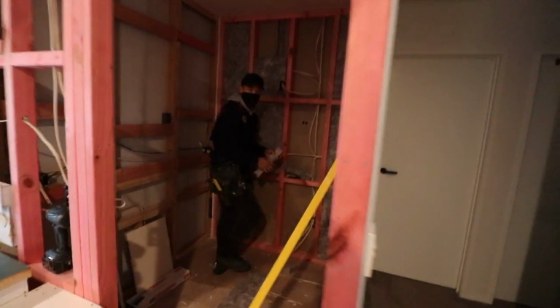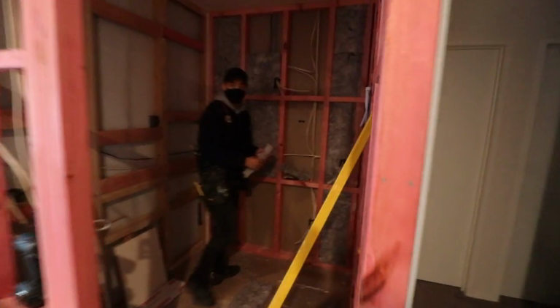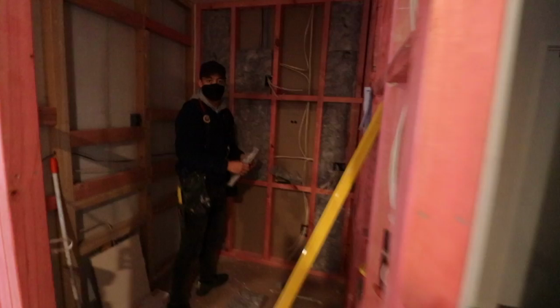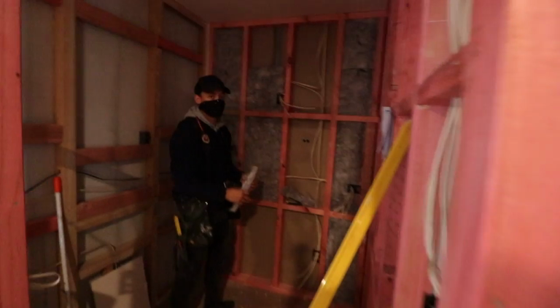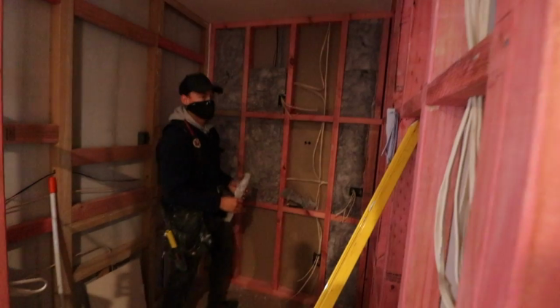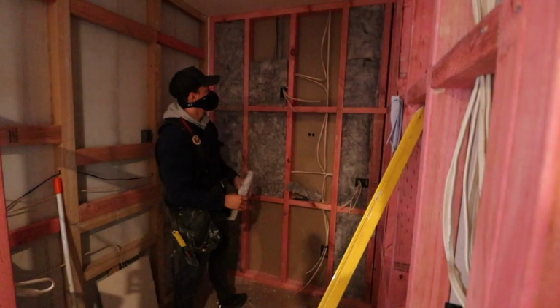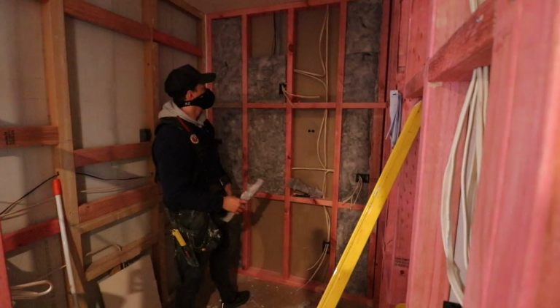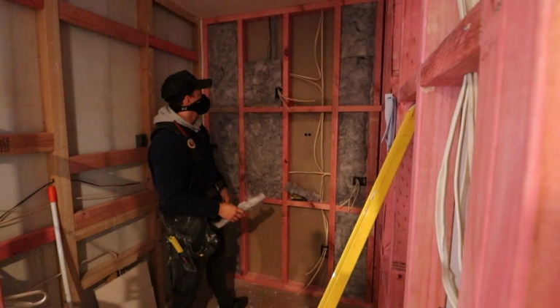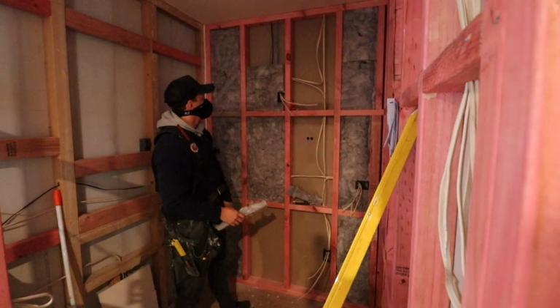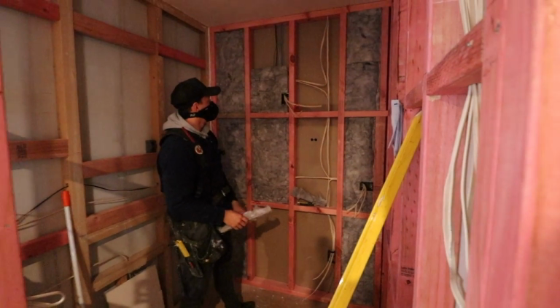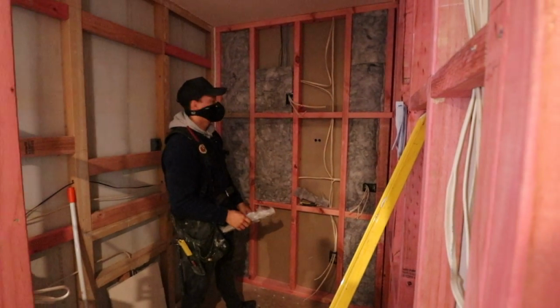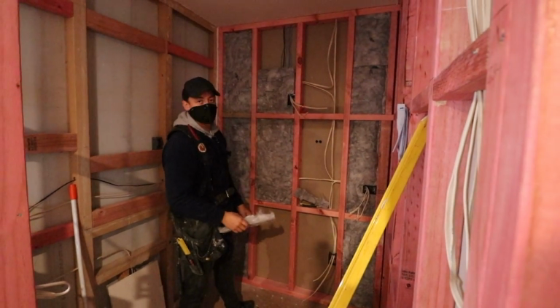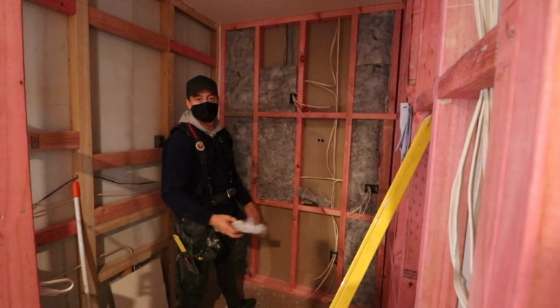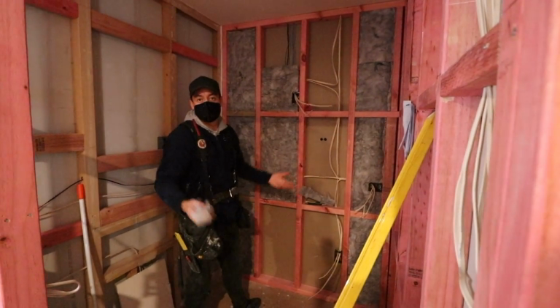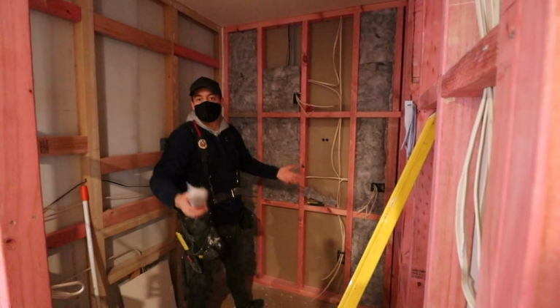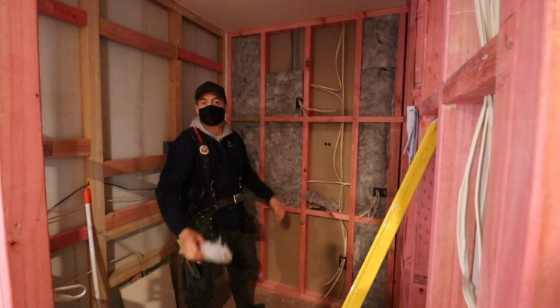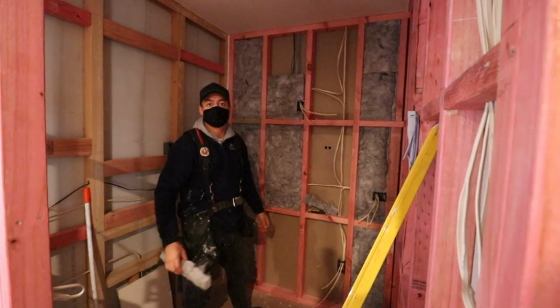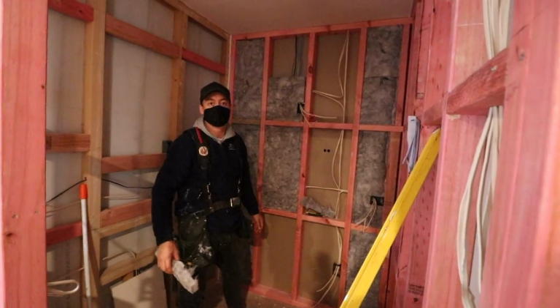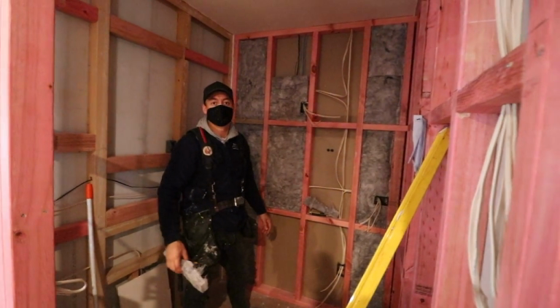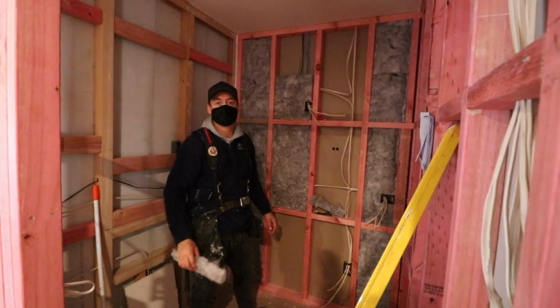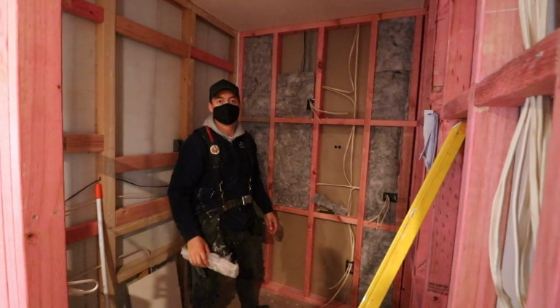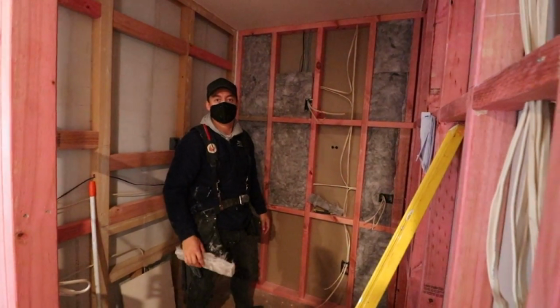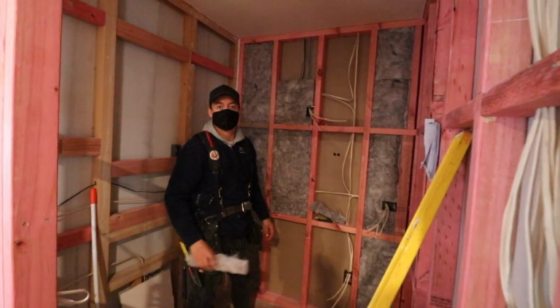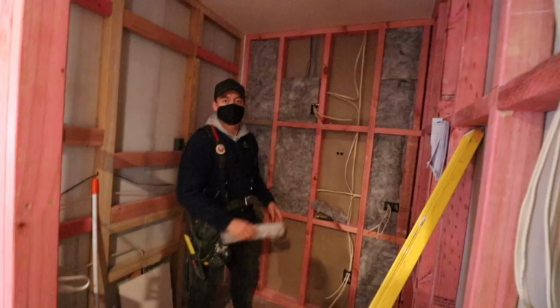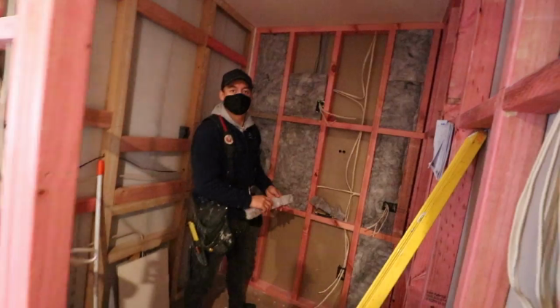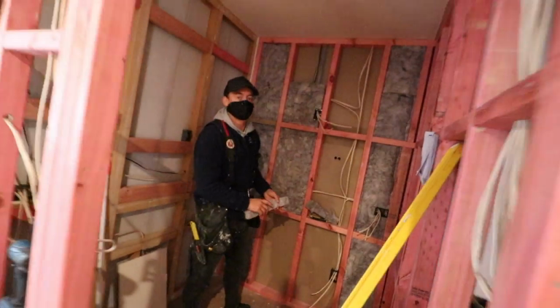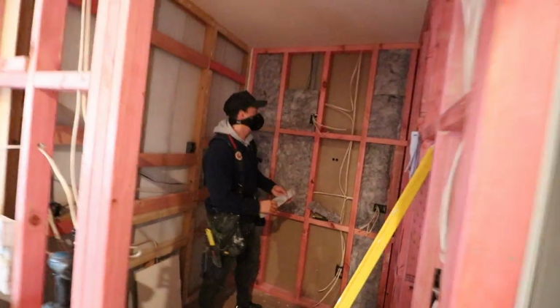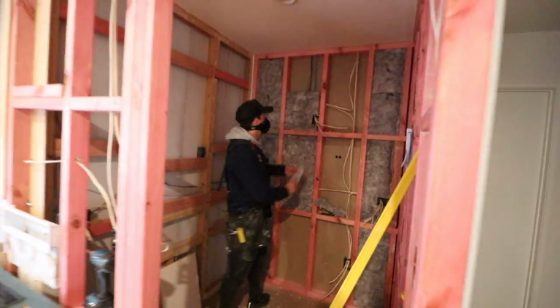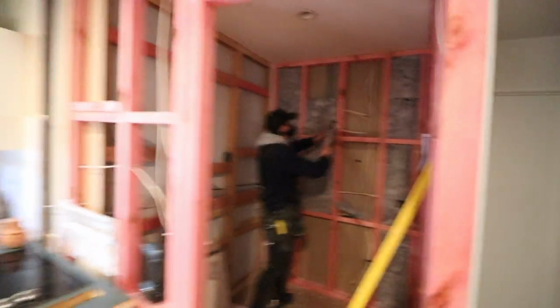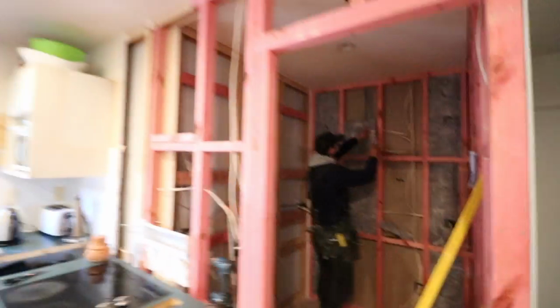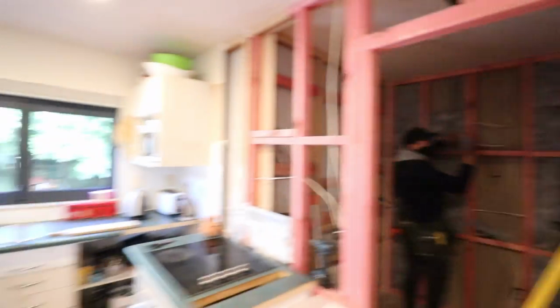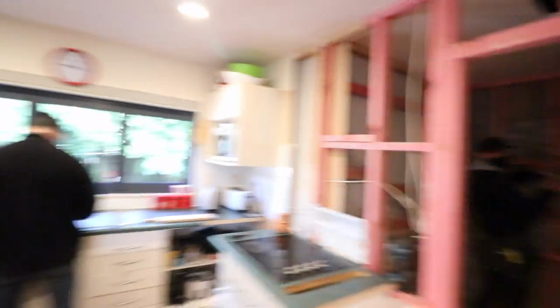How's the sound insulation going? Can't hear a thing, bro. Perfect, man.